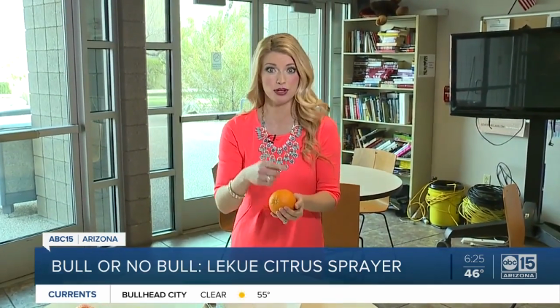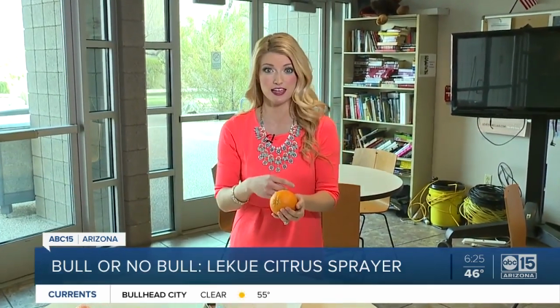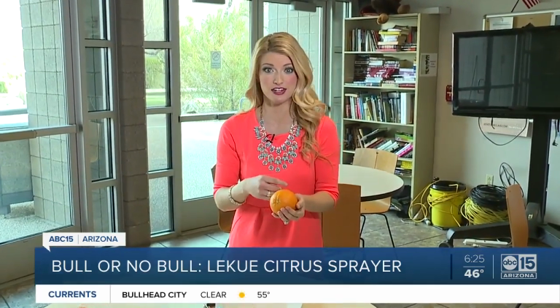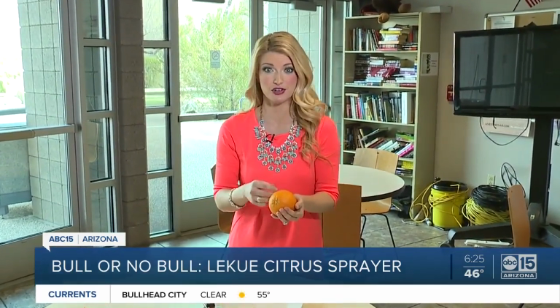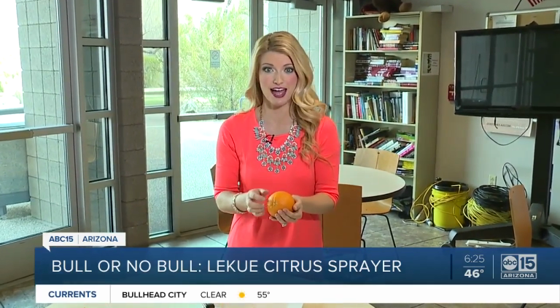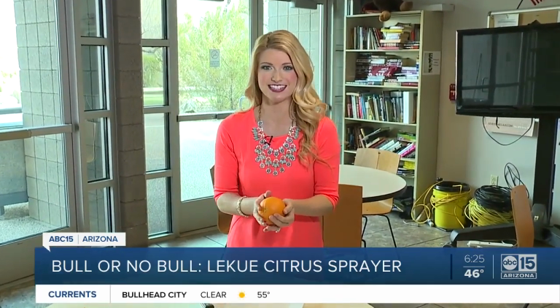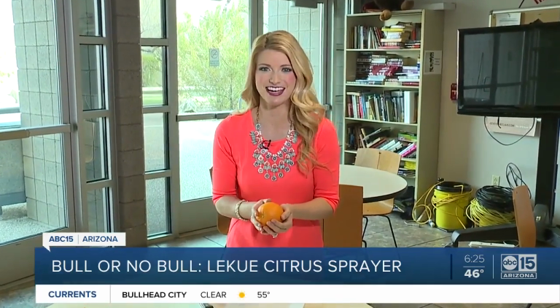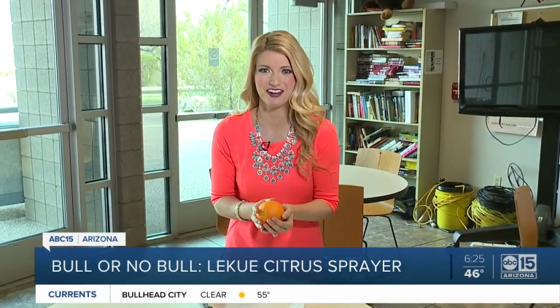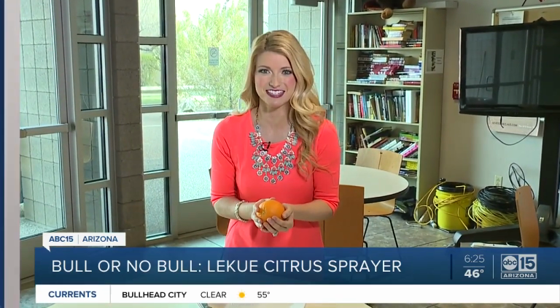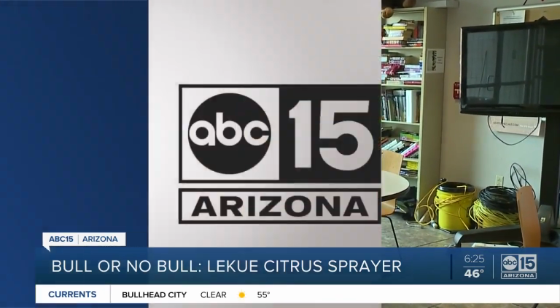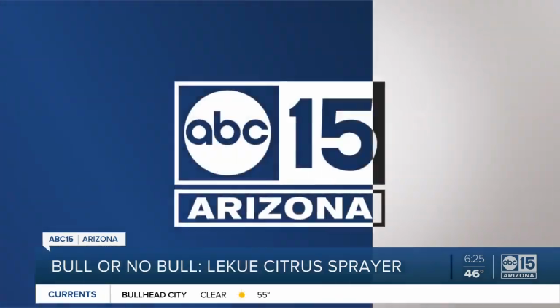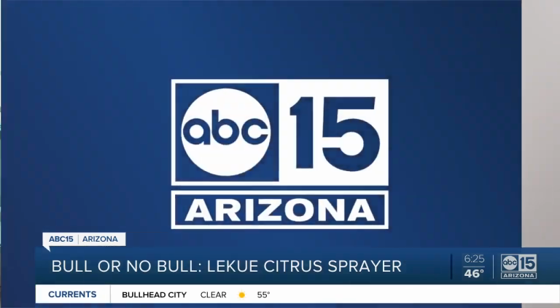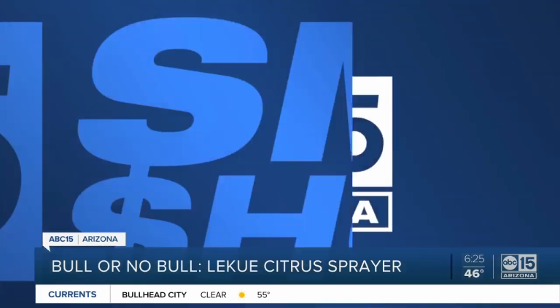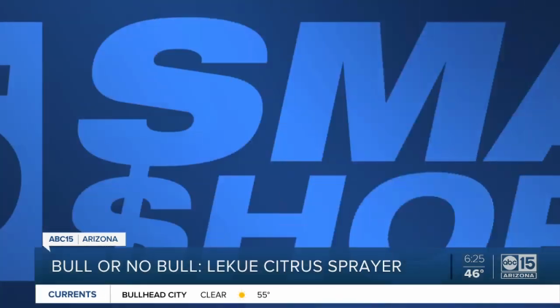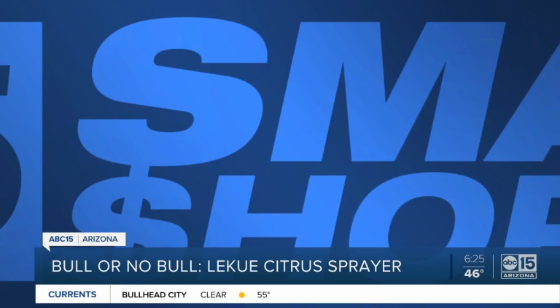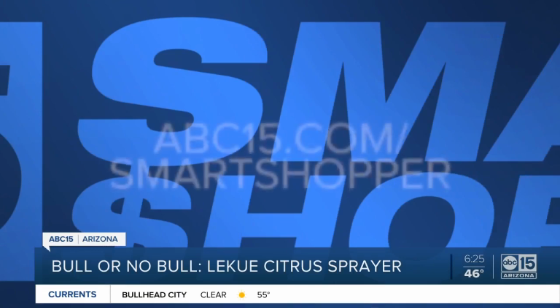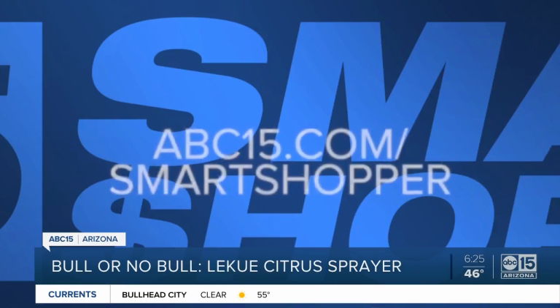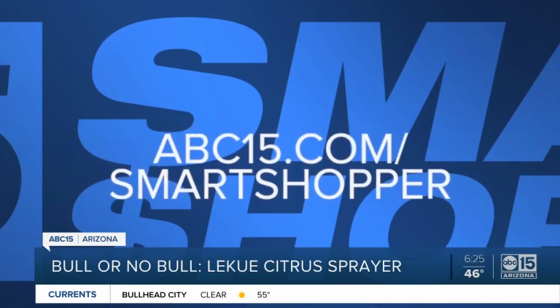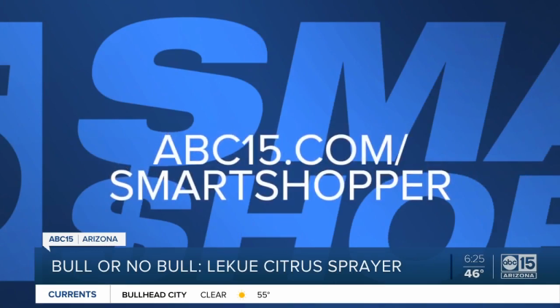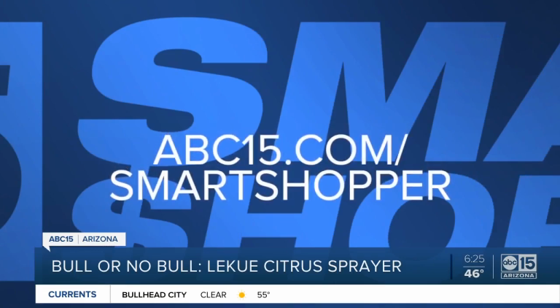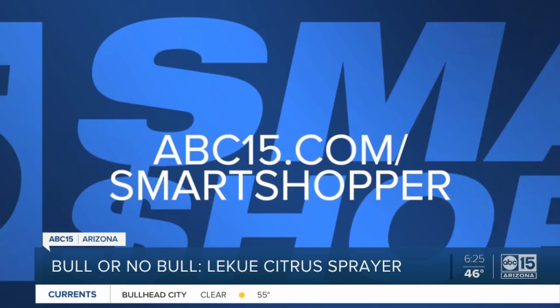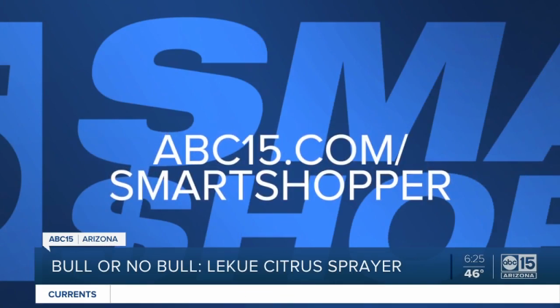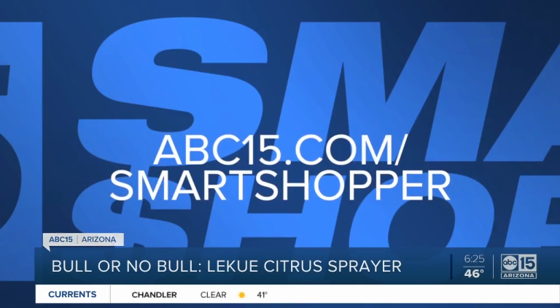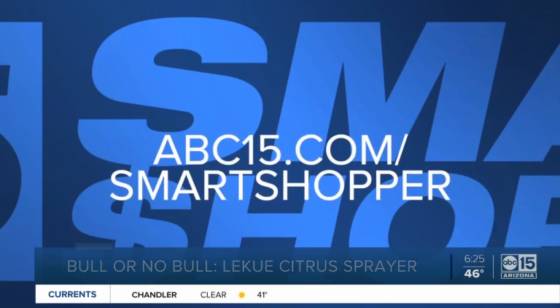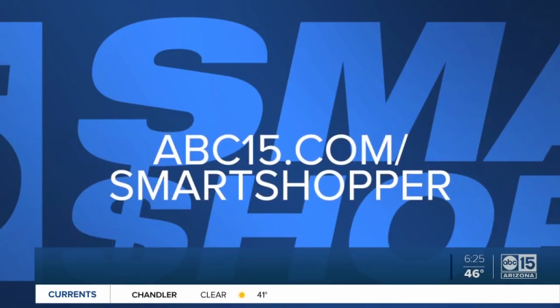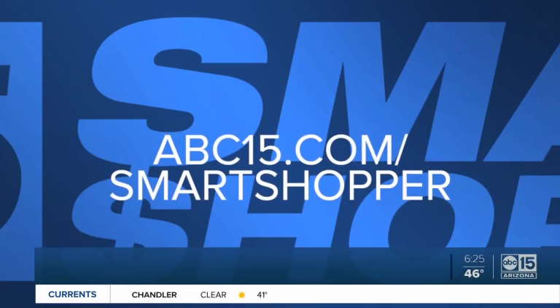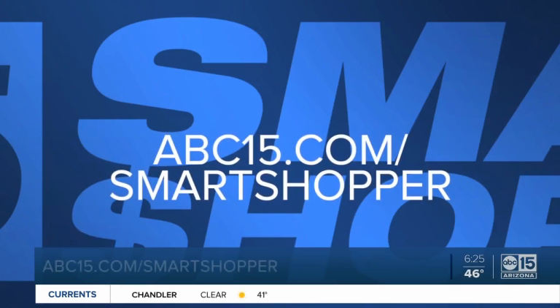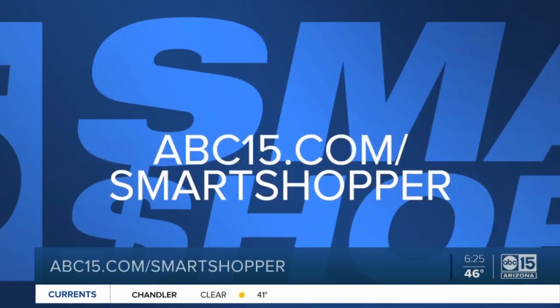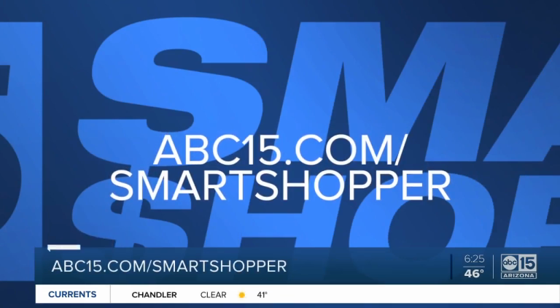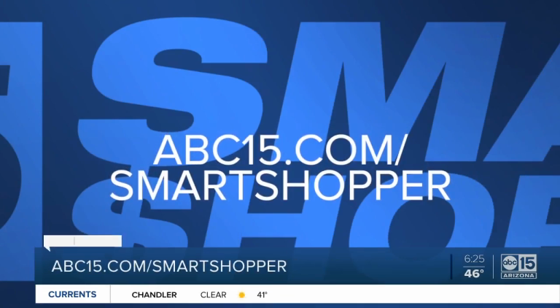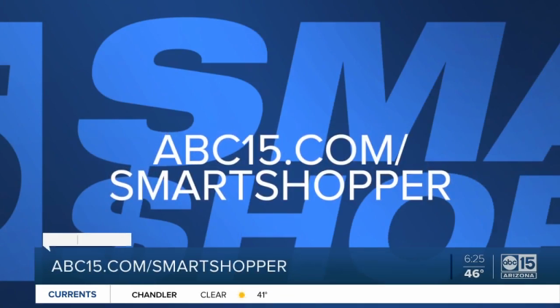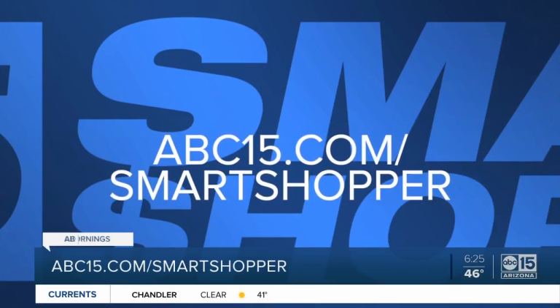If you want to give it a try and check out all the details, go to our website, abc15.com/smart-shopper.